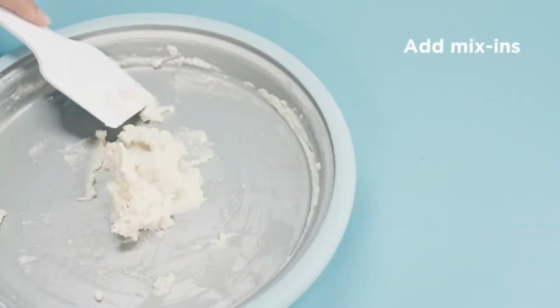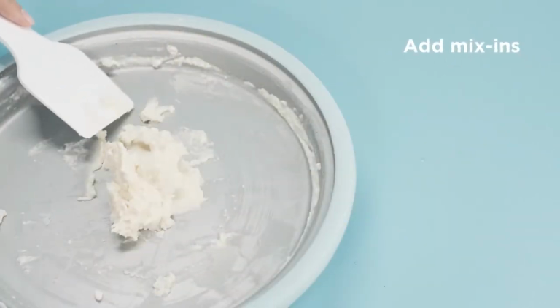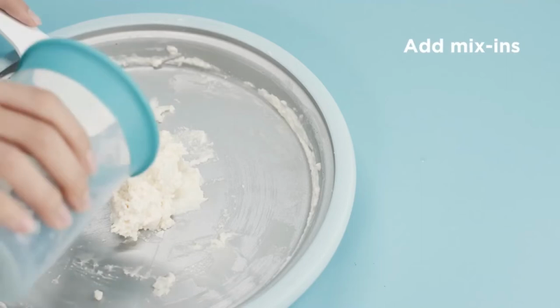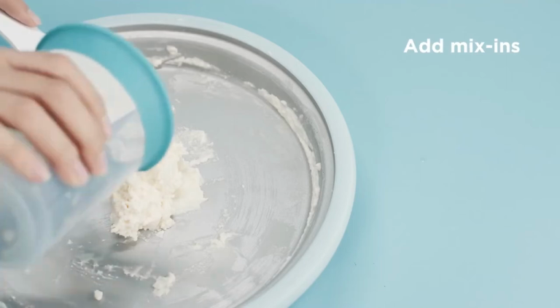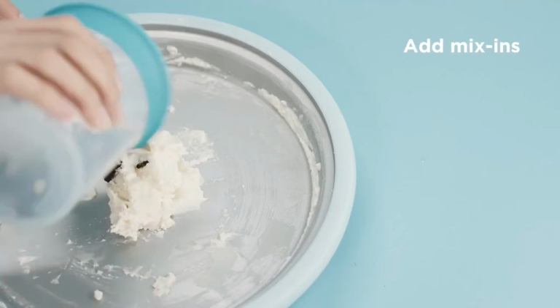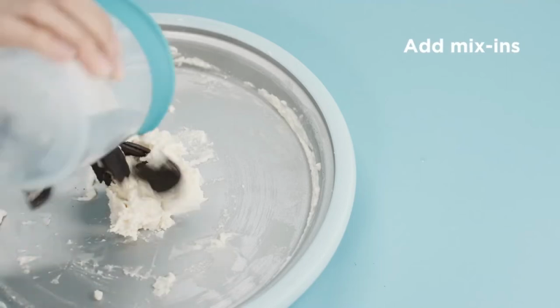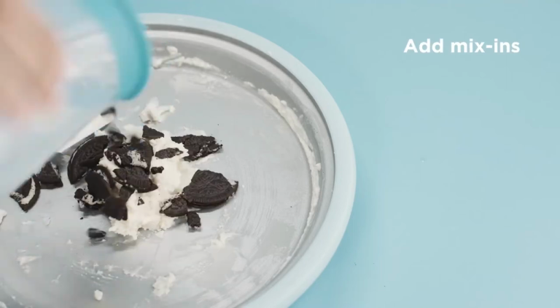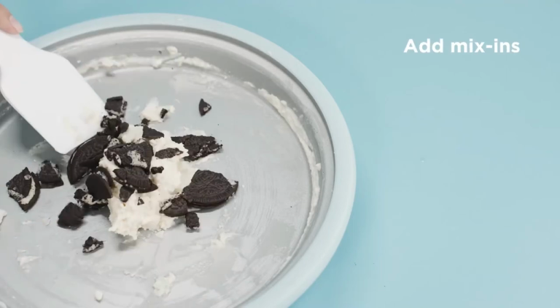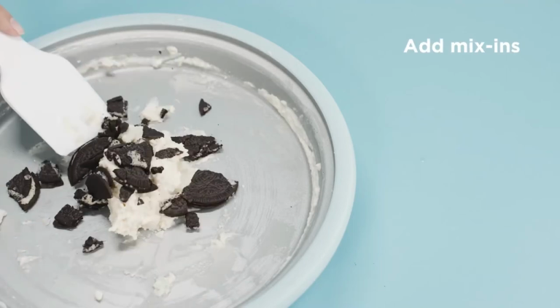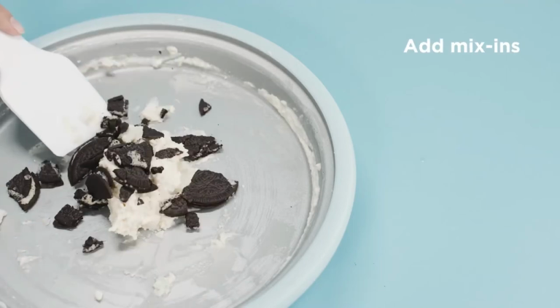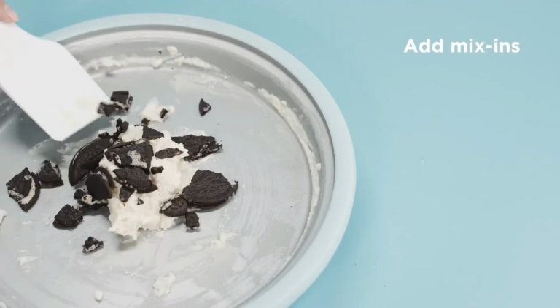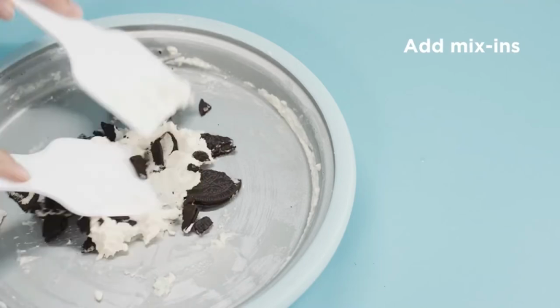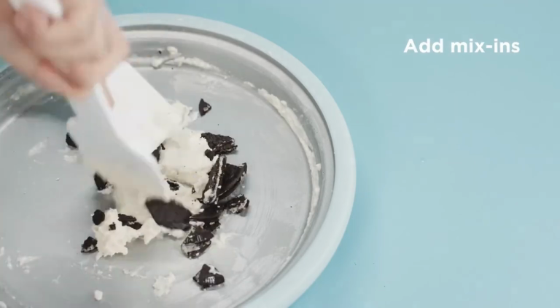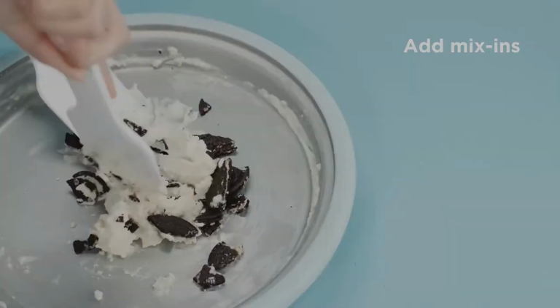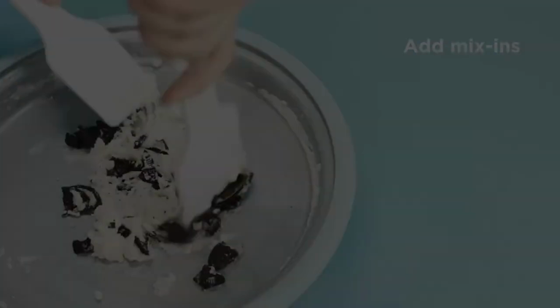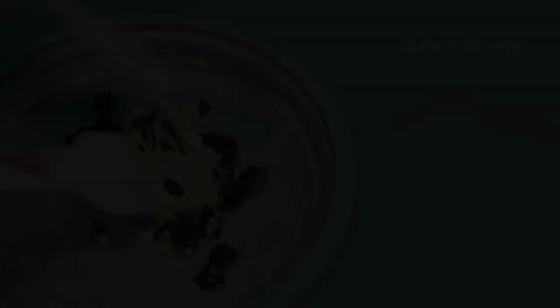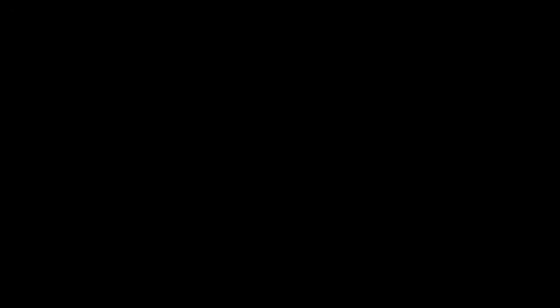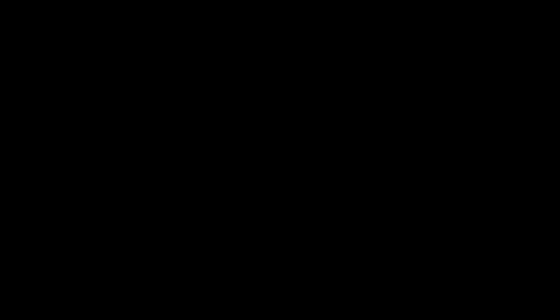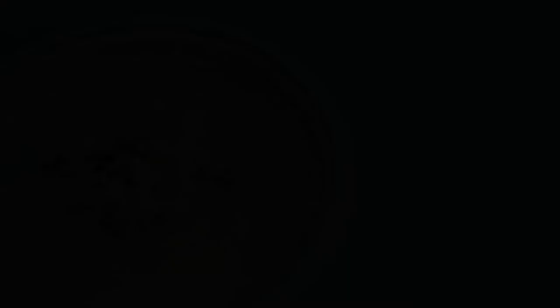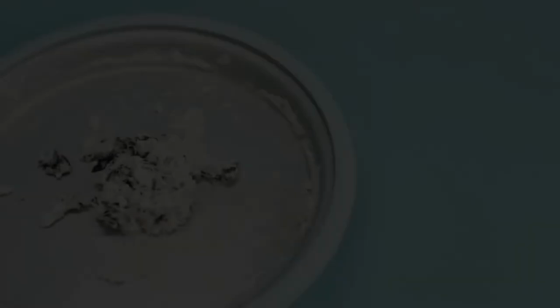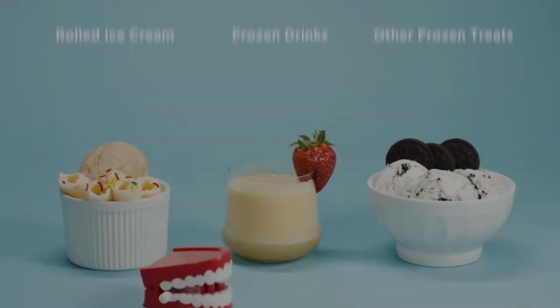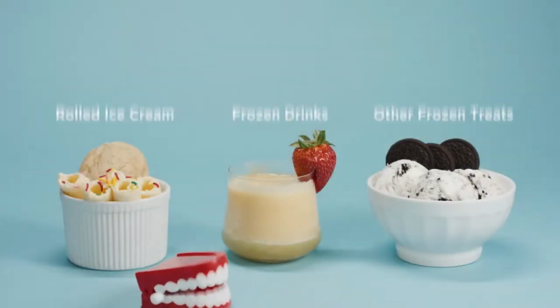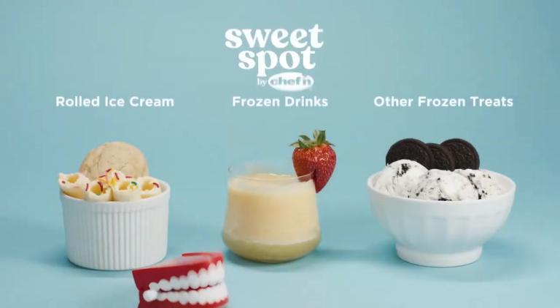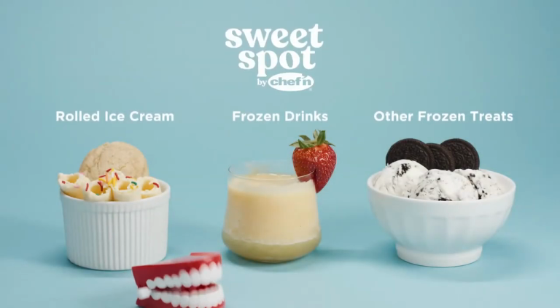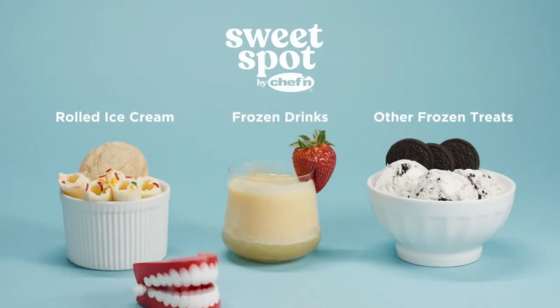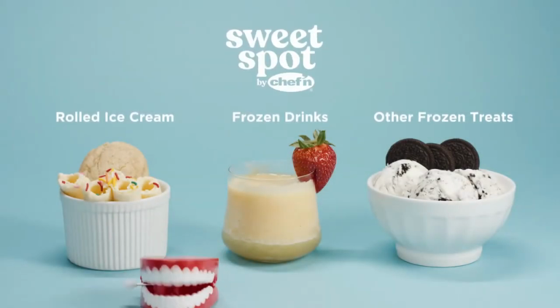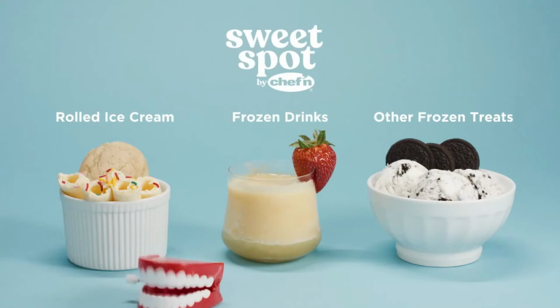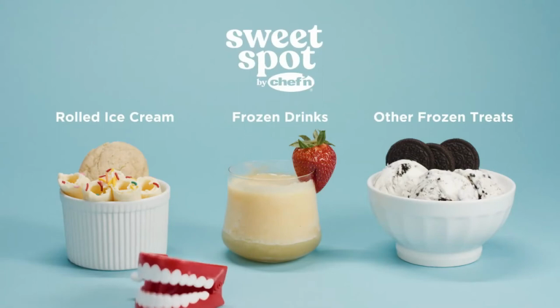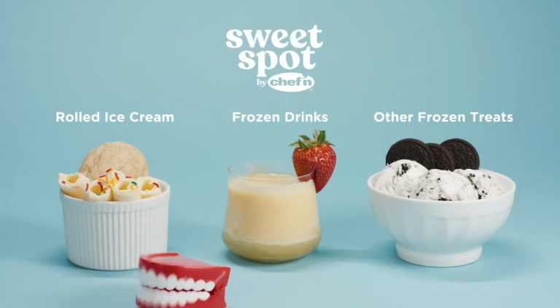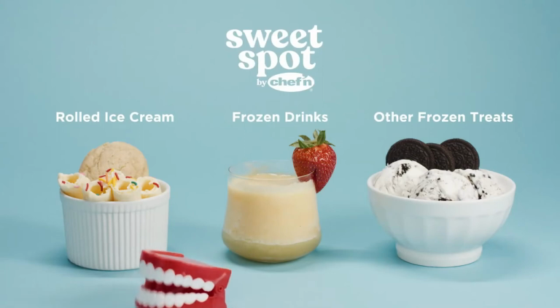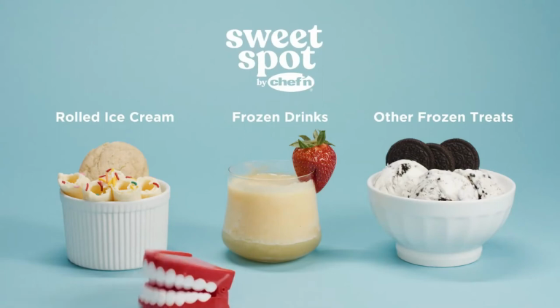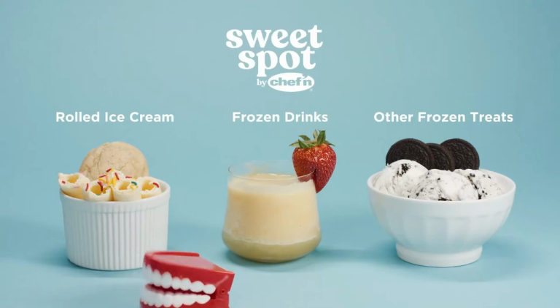Add fruit, nuts, sprinkles, or chocolate chips. This ice cream pan is perfect for kids or a fun night in.